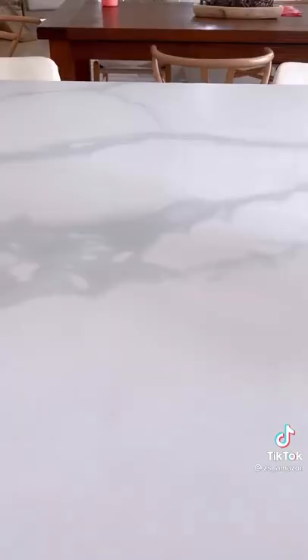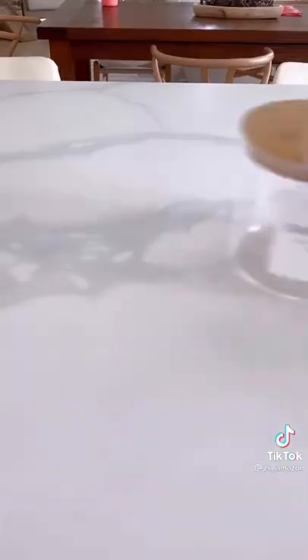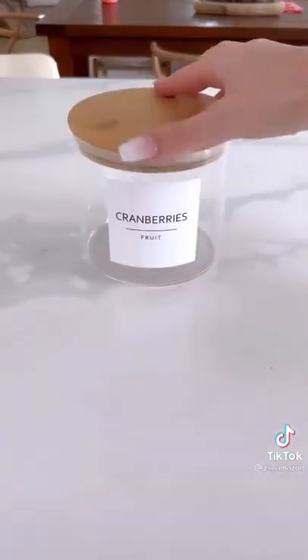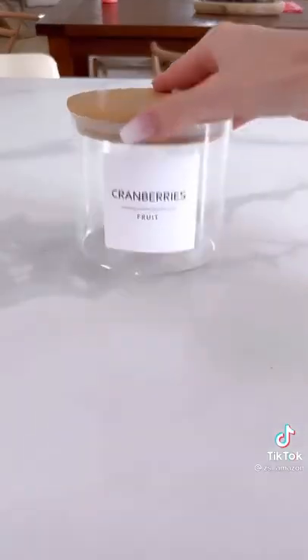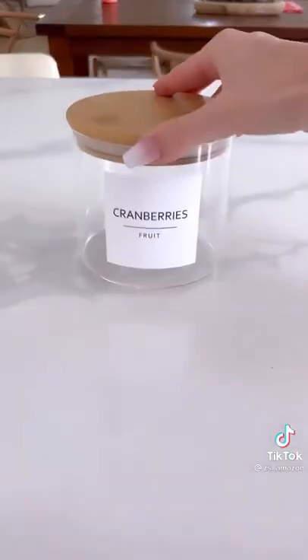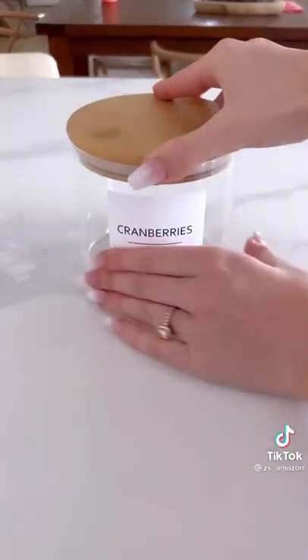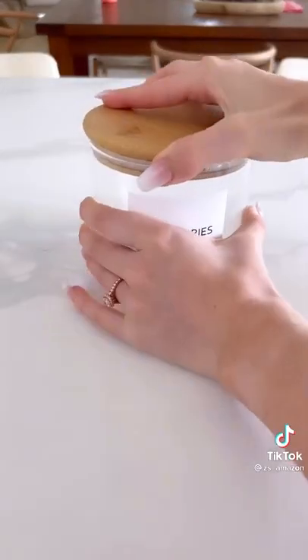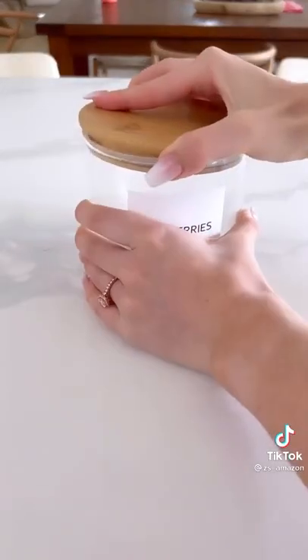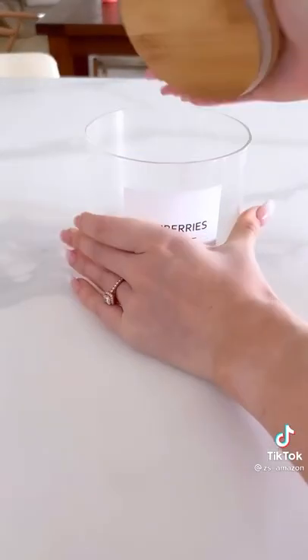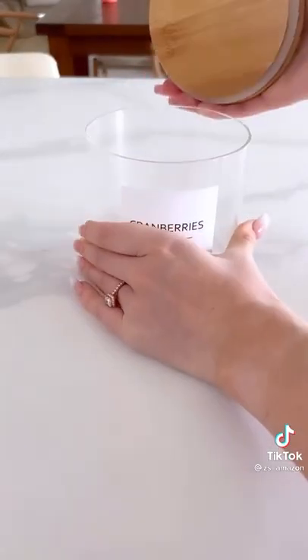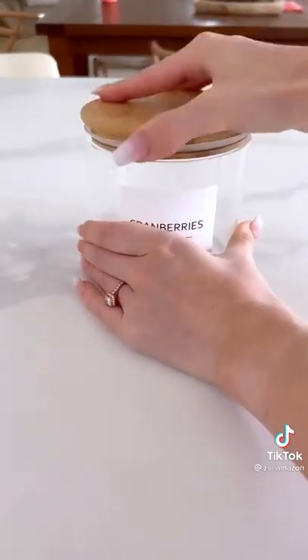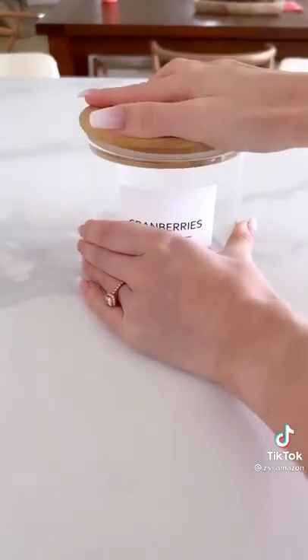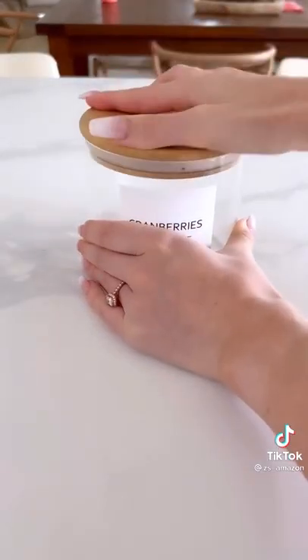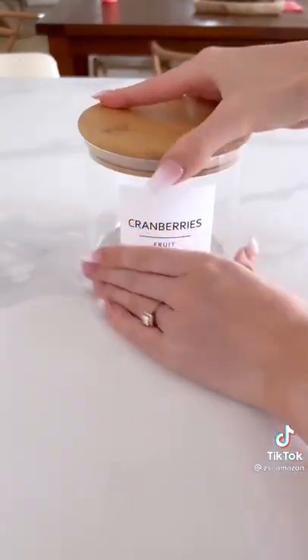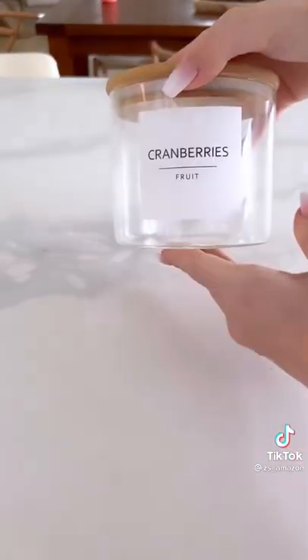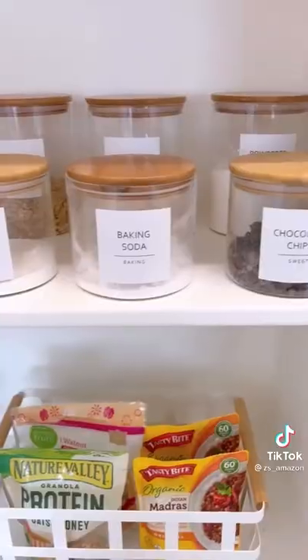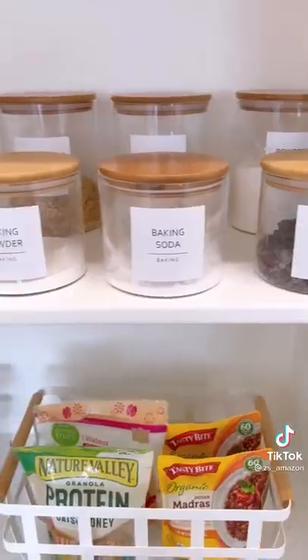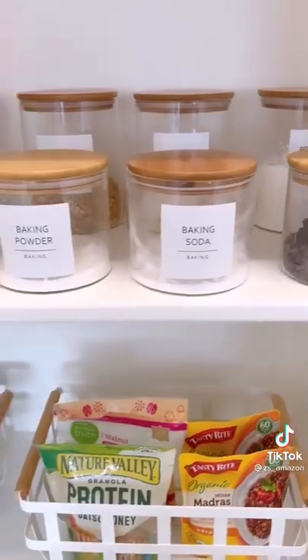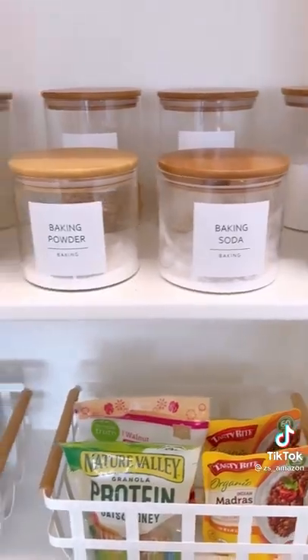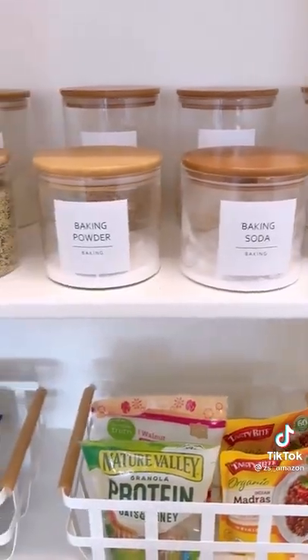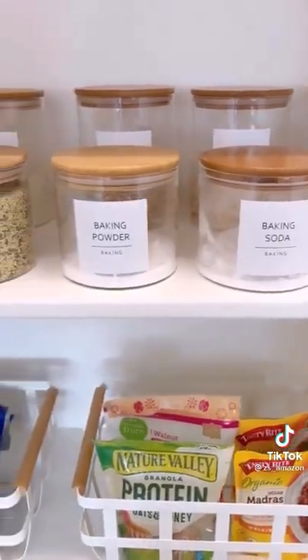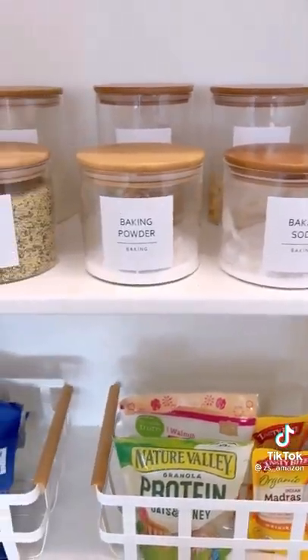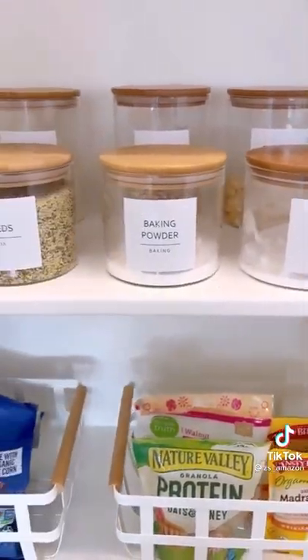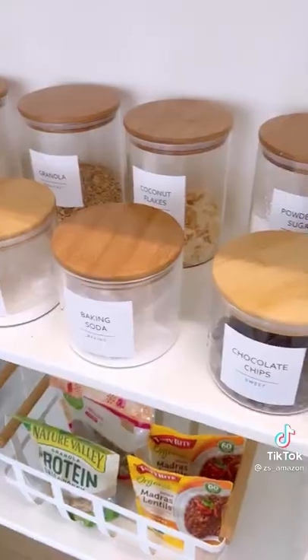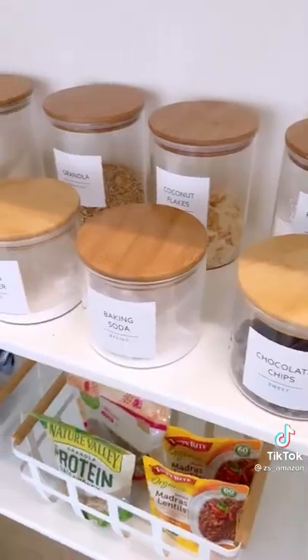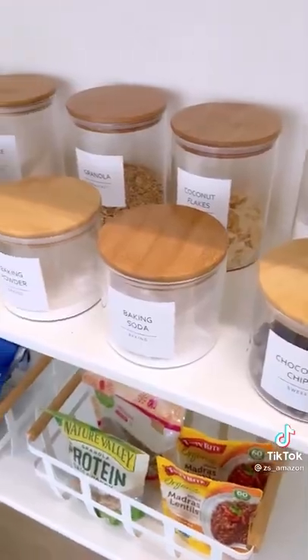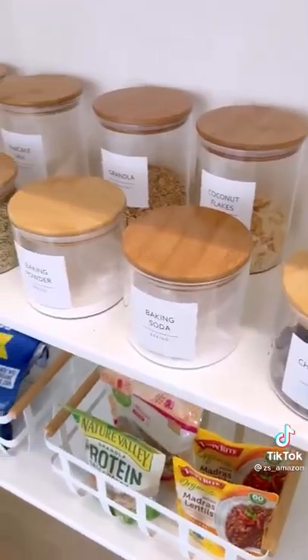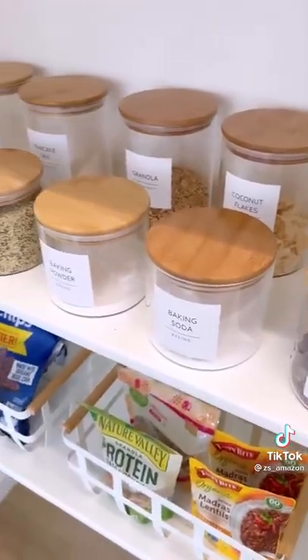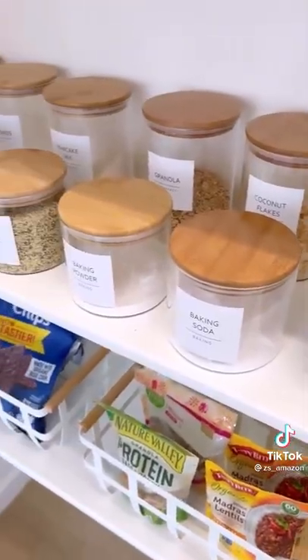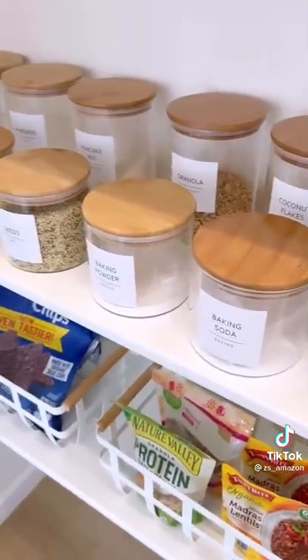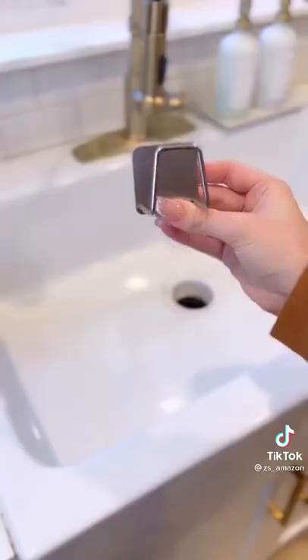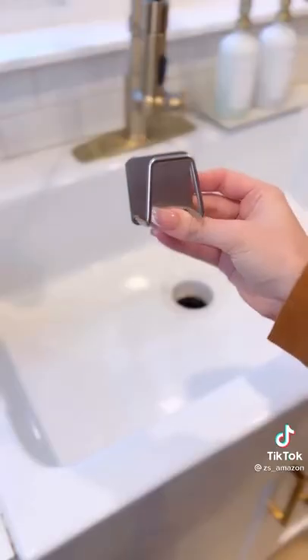Next are these glass canisters. They are airtight, come in multiple sizes, and also have bamboo lids. They are perfect for keeping your dry ingredients fresh and looking organized.